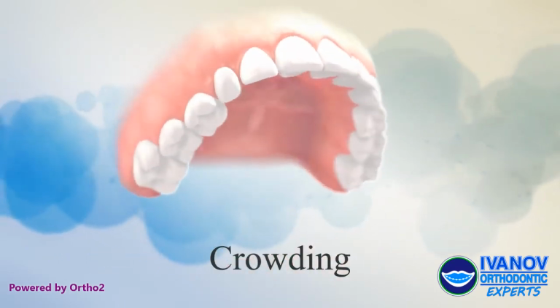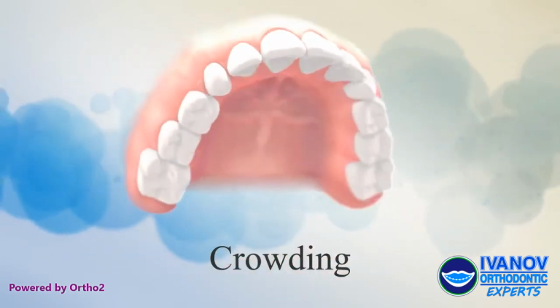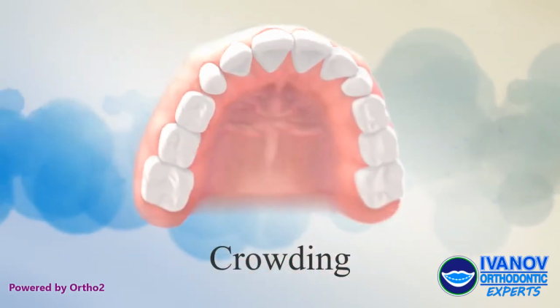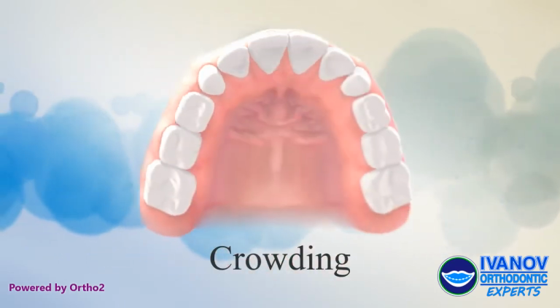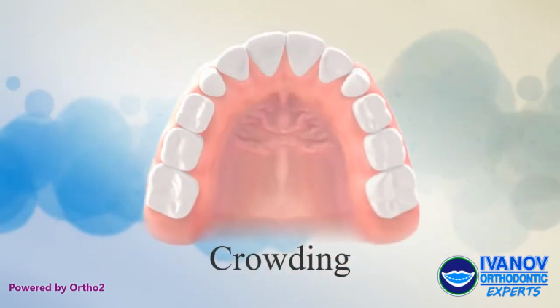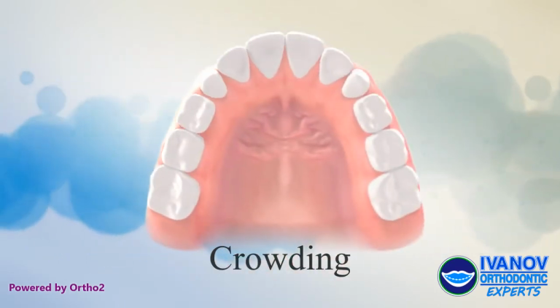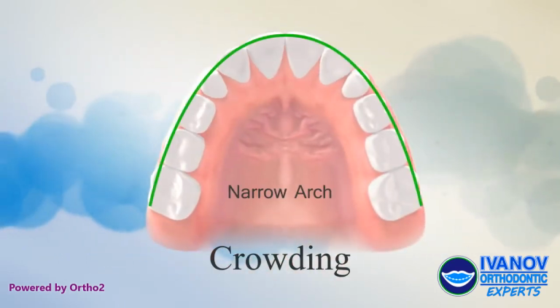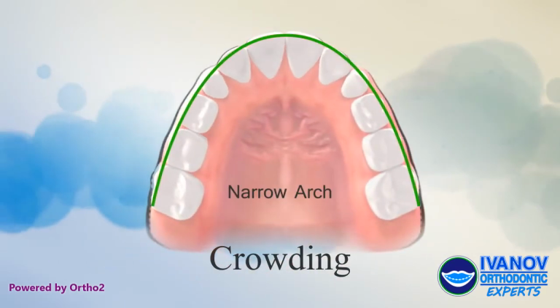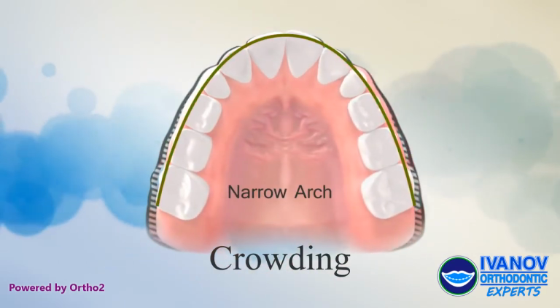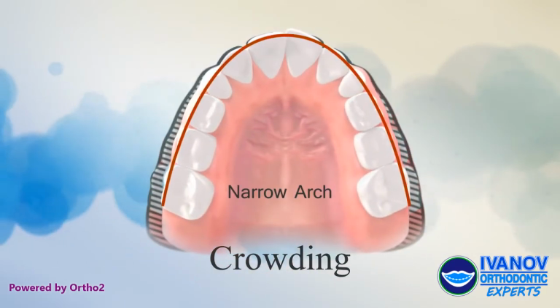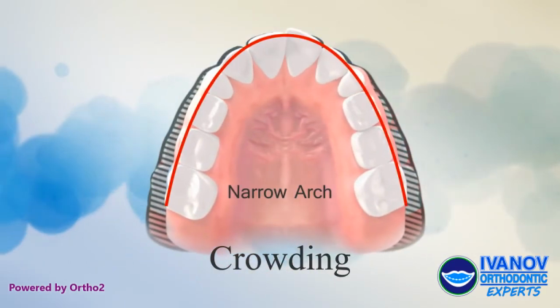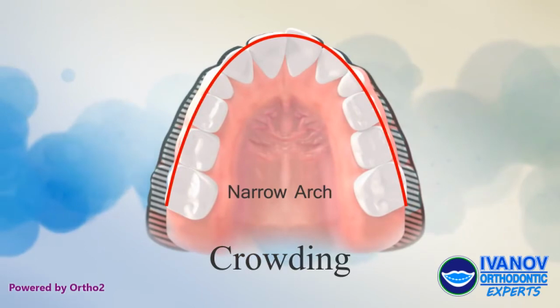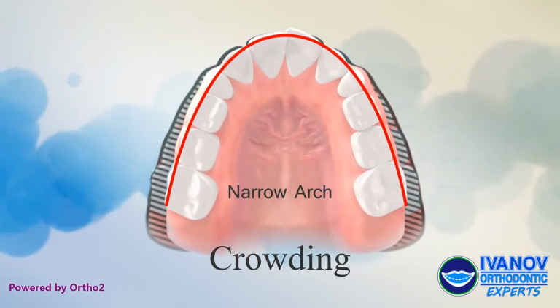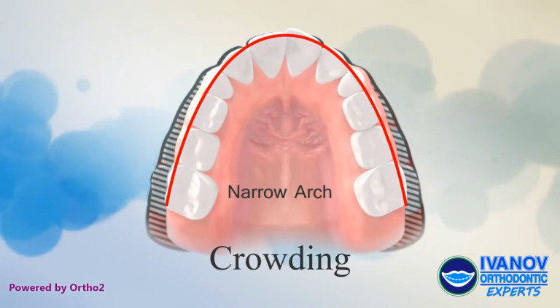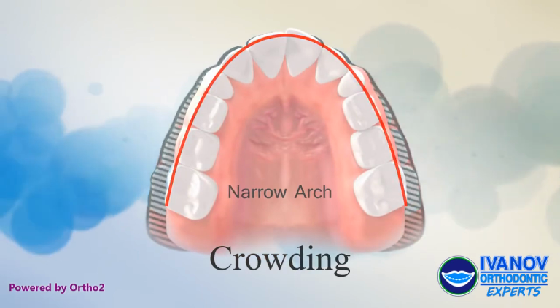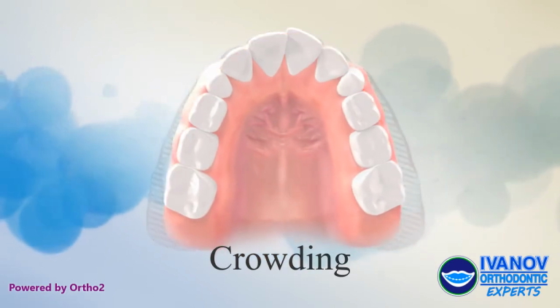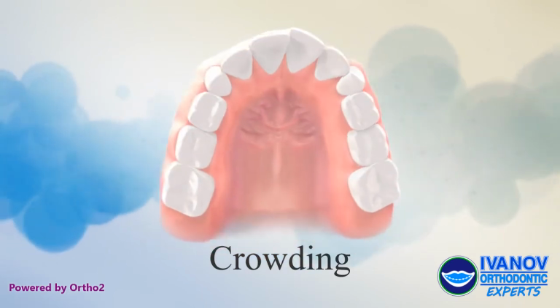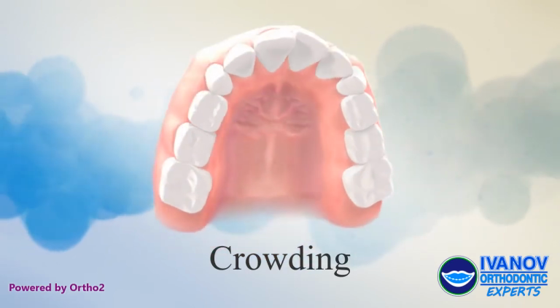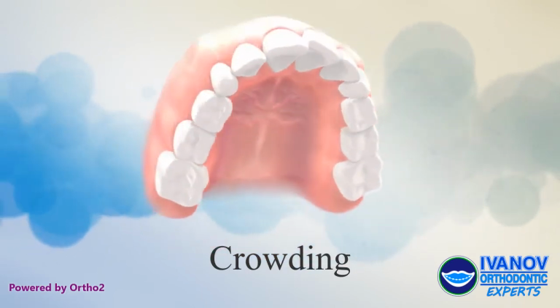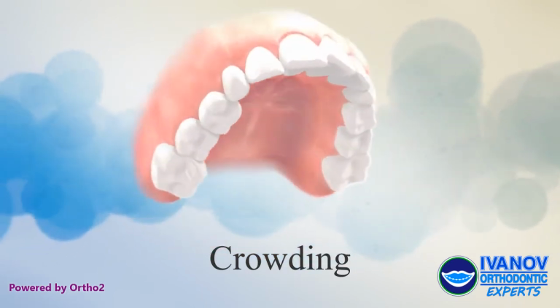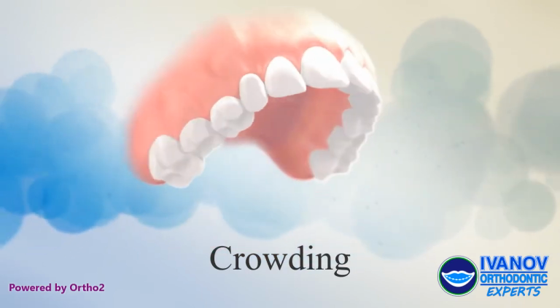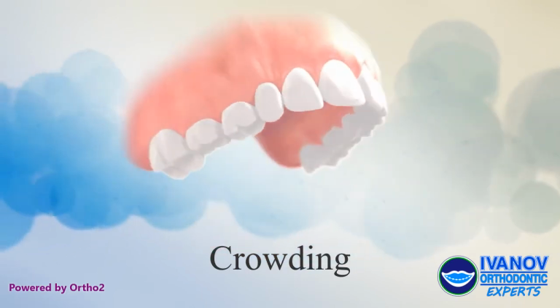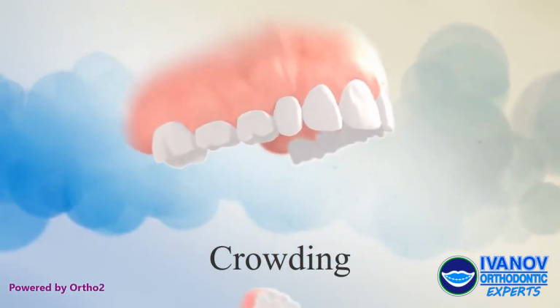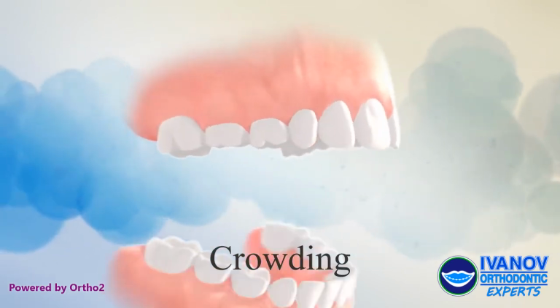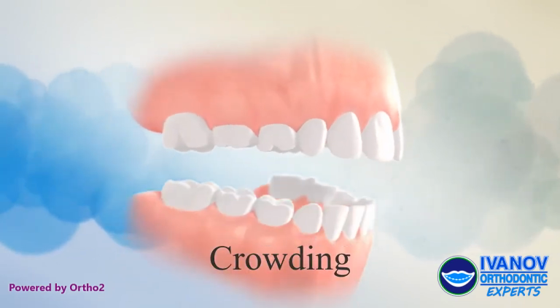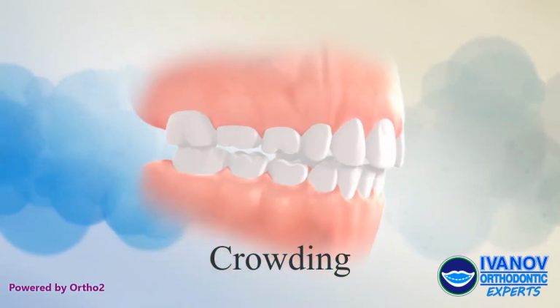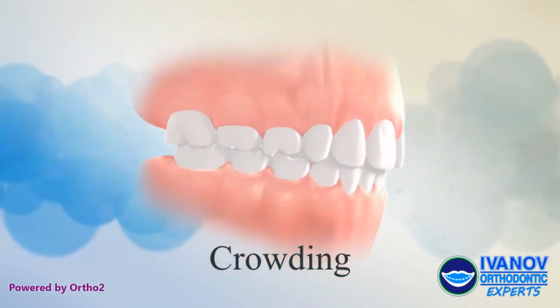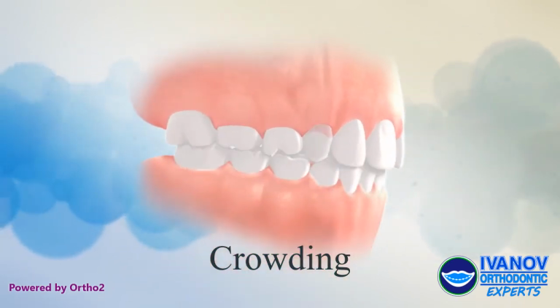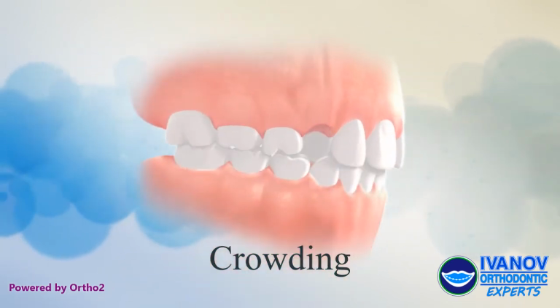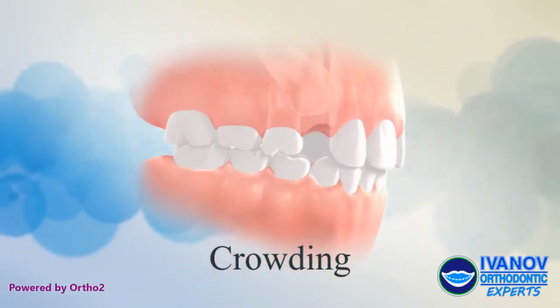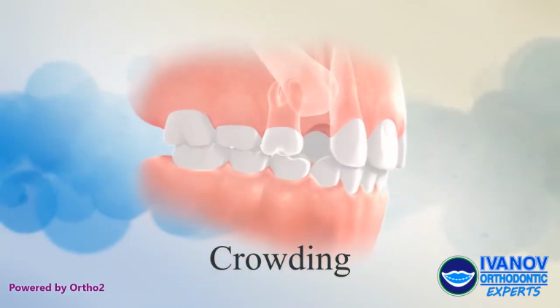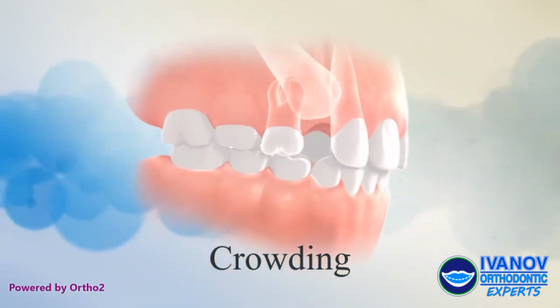Crowding: Narrow arches can cause developing teeth to get stuck and not be able to erupt properly.